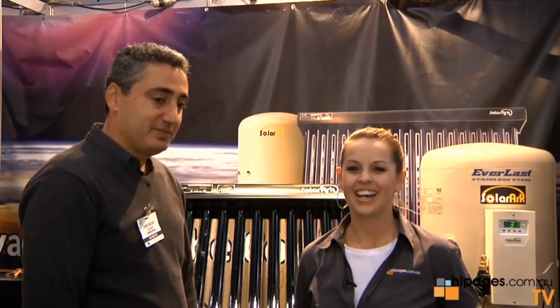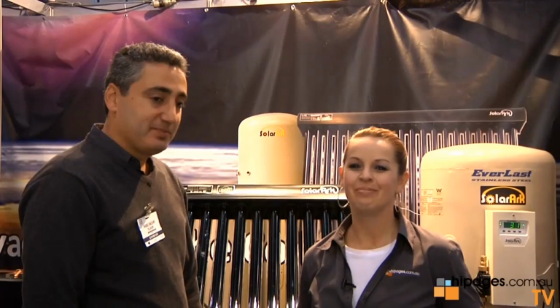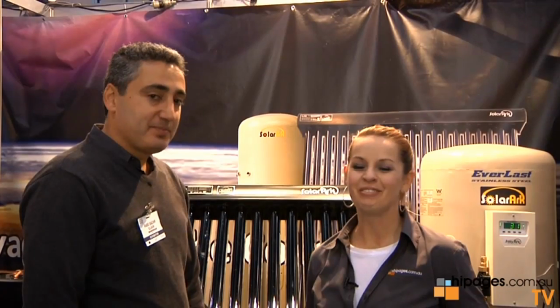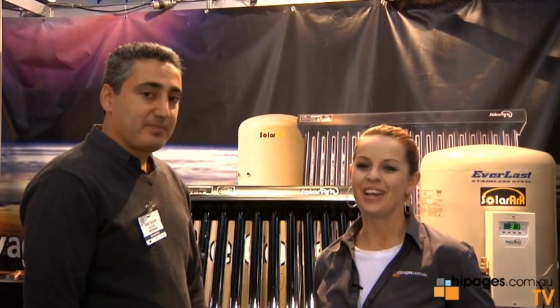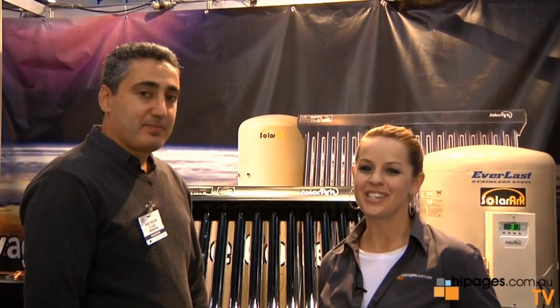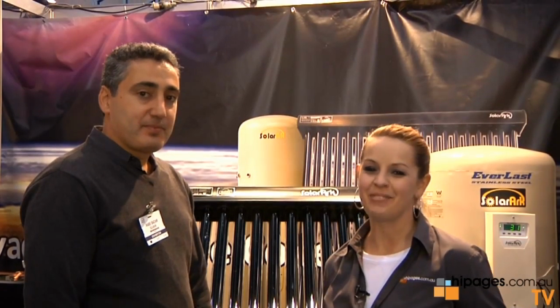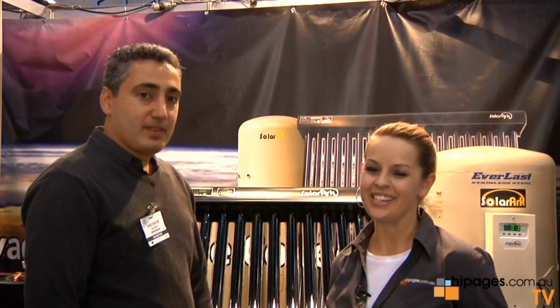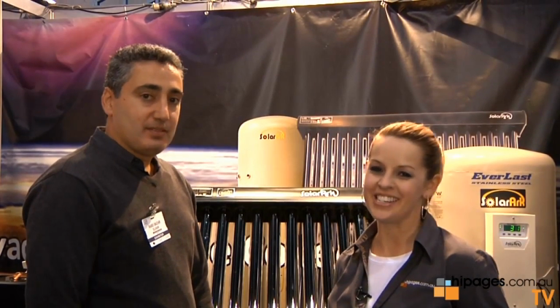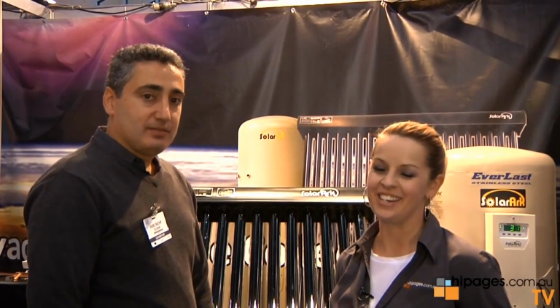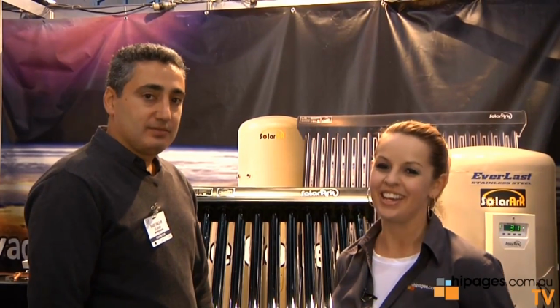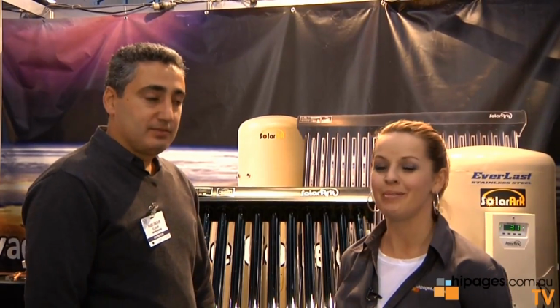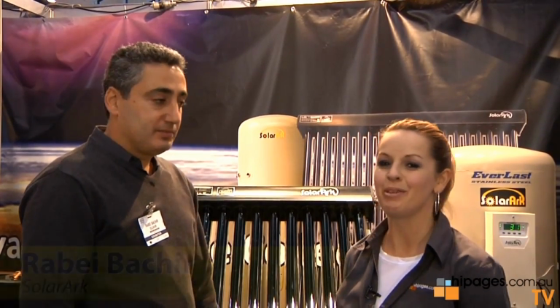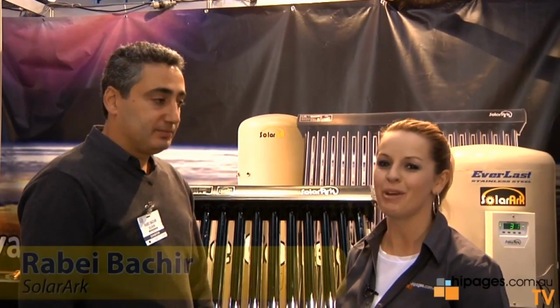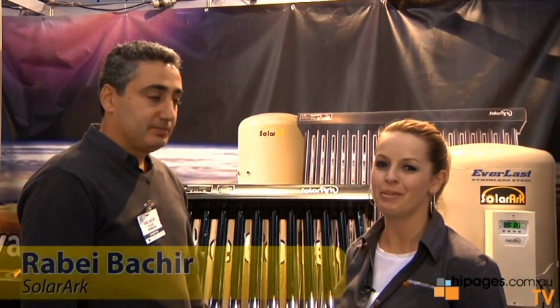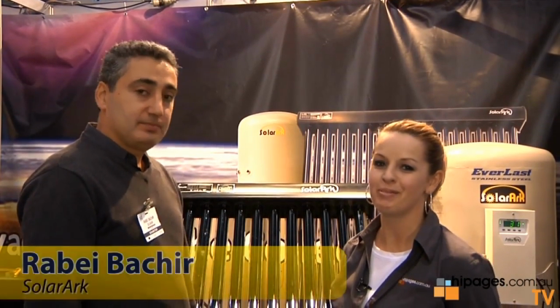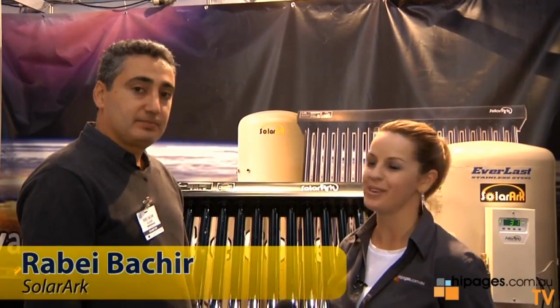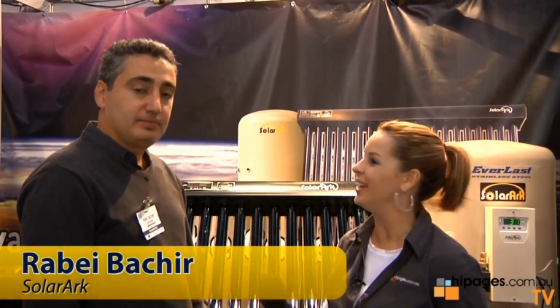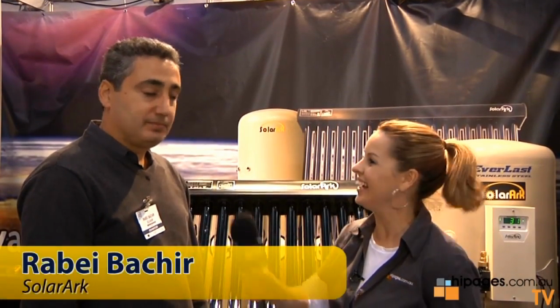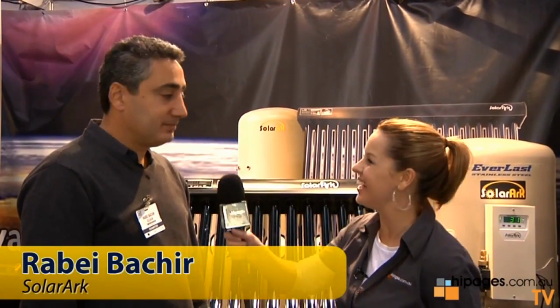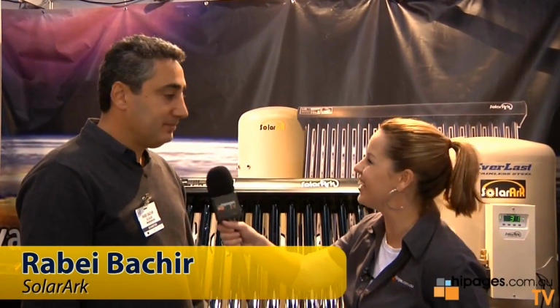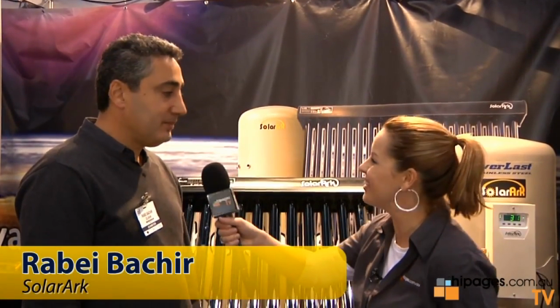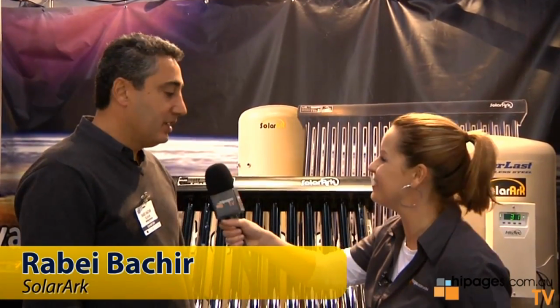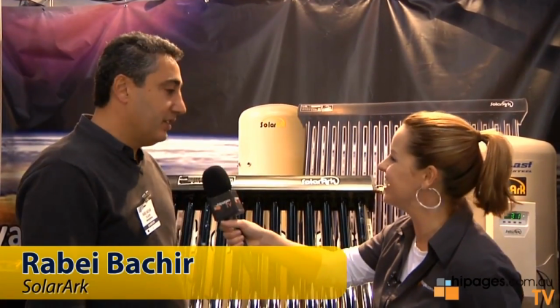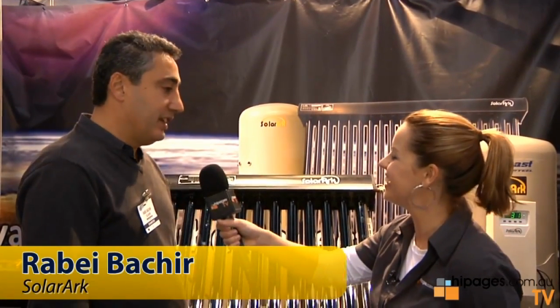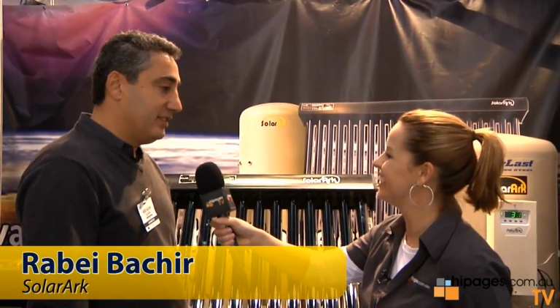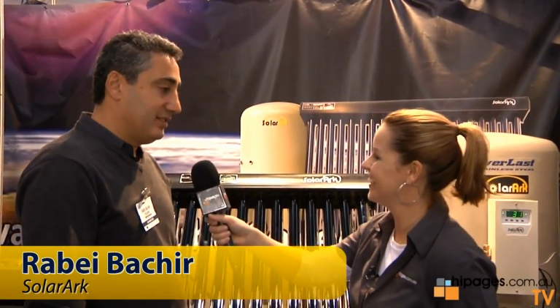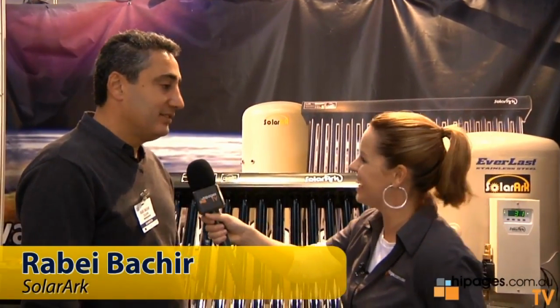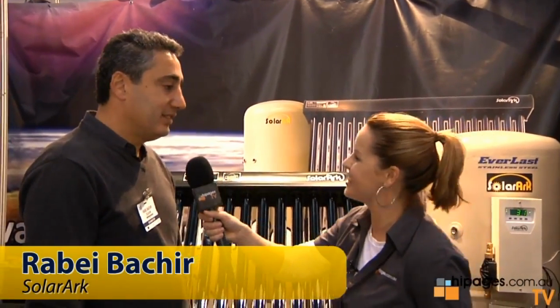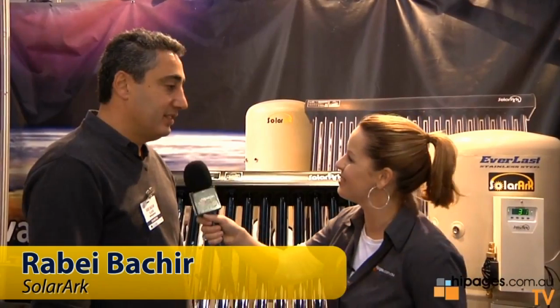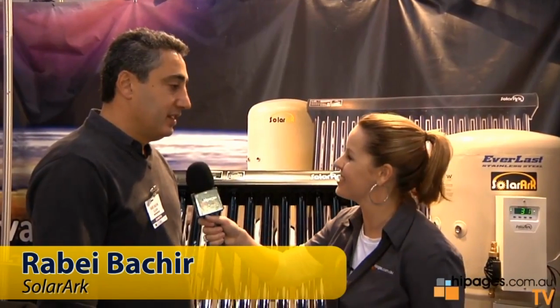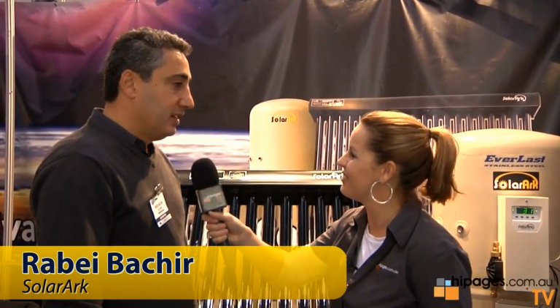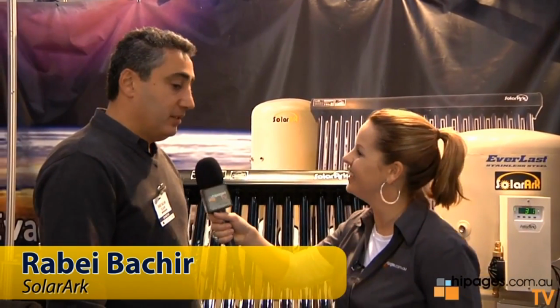I'm Mel from HIPages TV and I'm here with Ravi from SolarArc. How are you going, Ravi? Good, thanks. How's the show been so far?